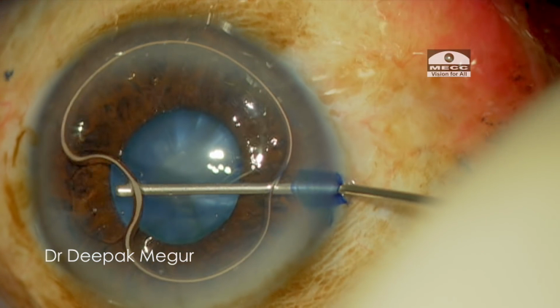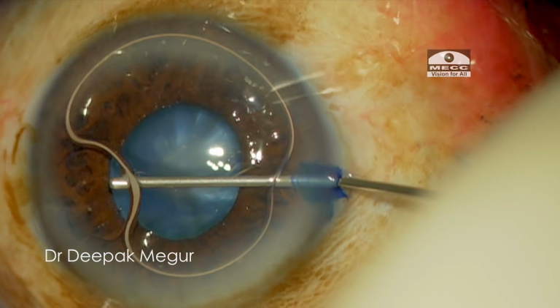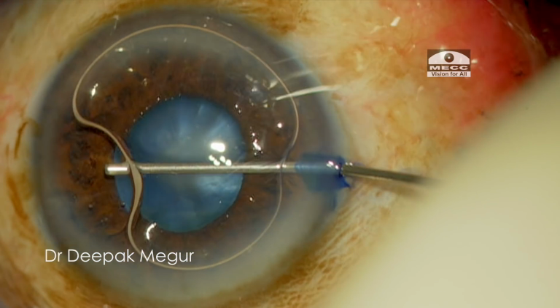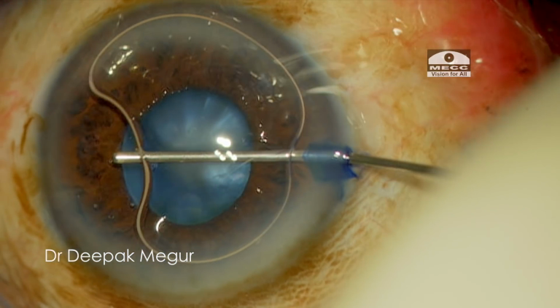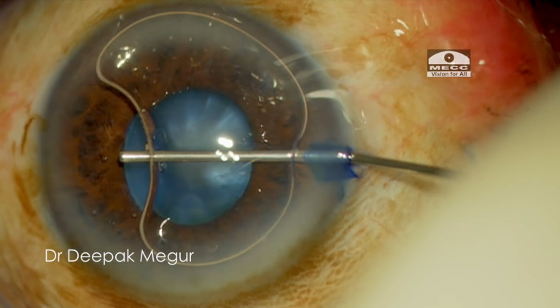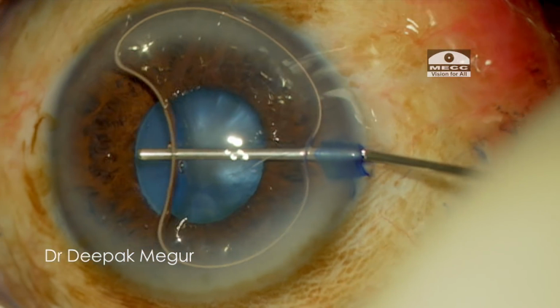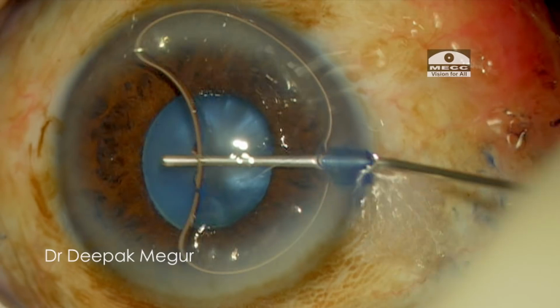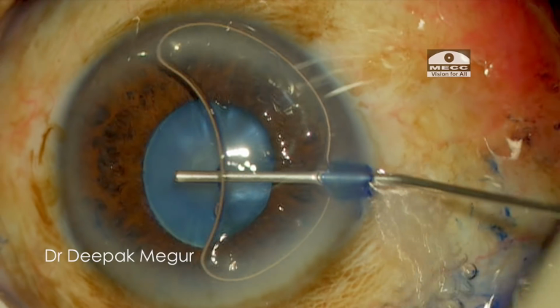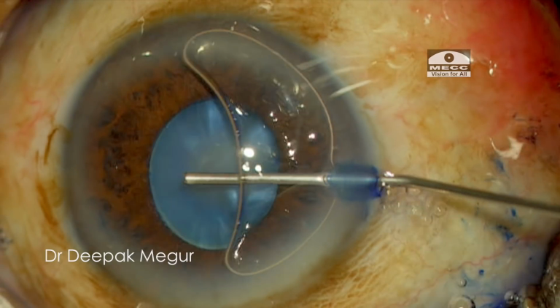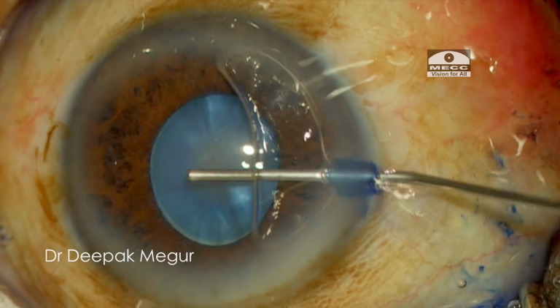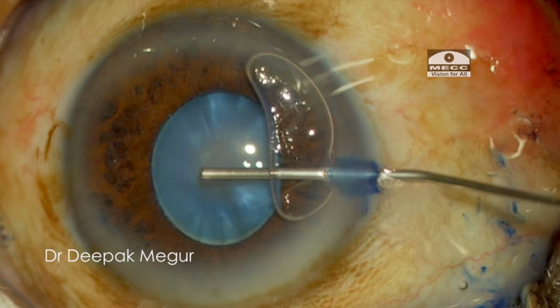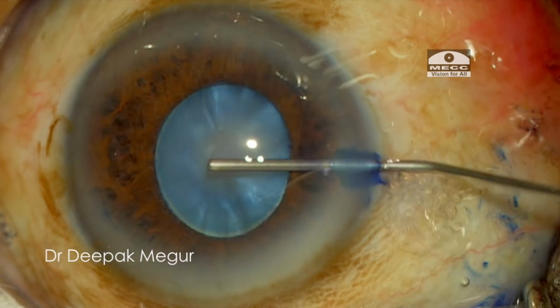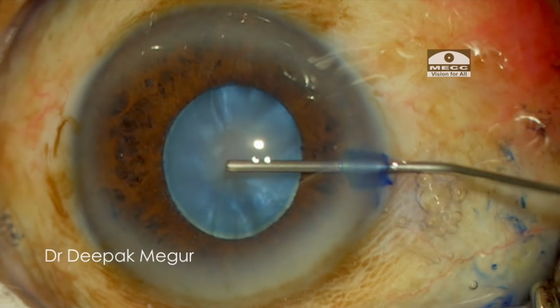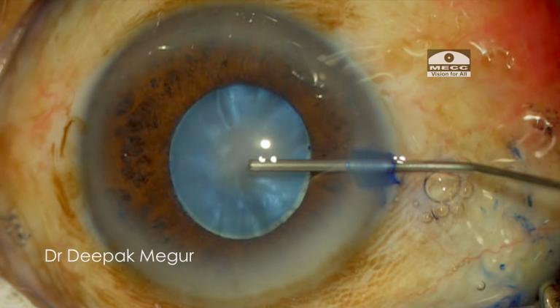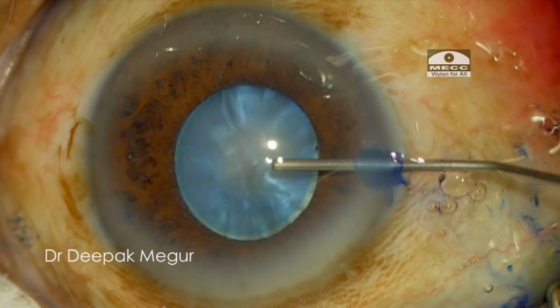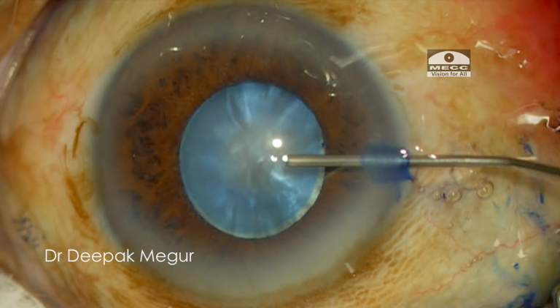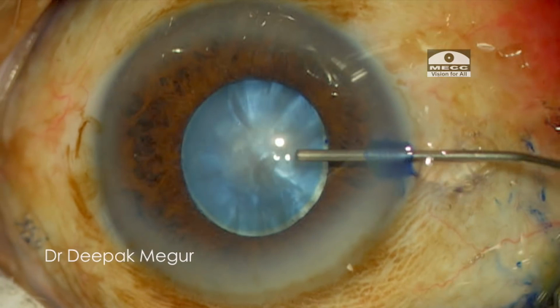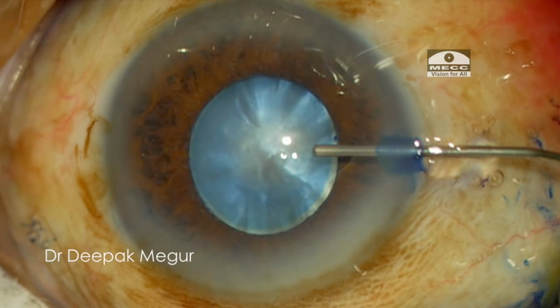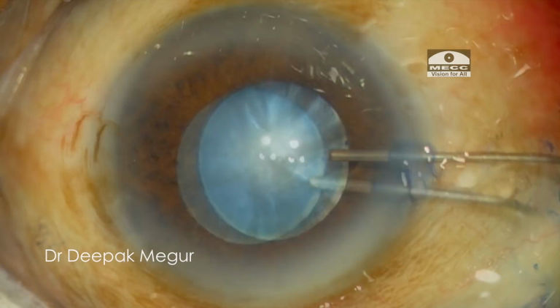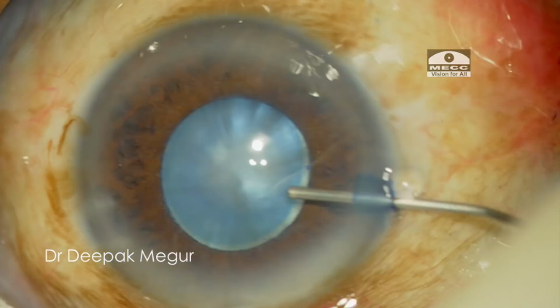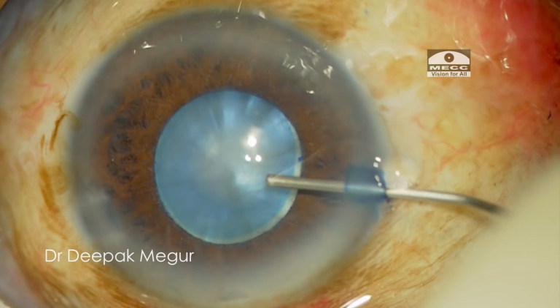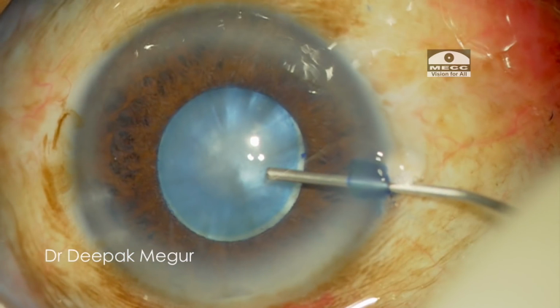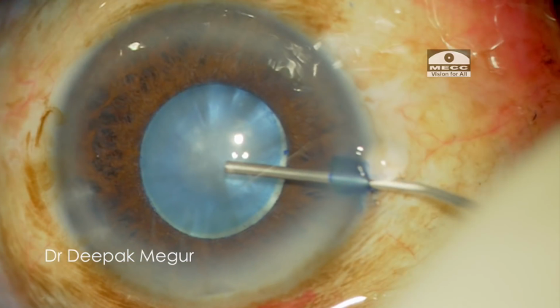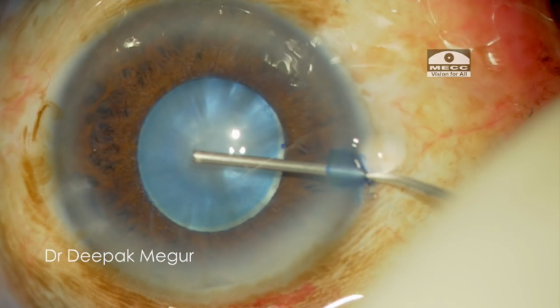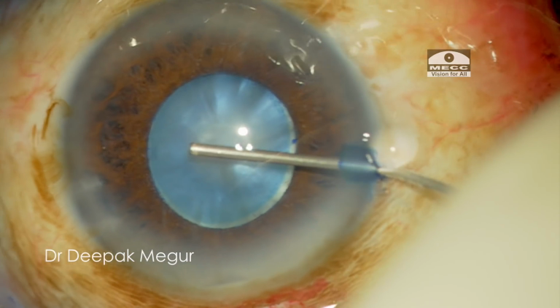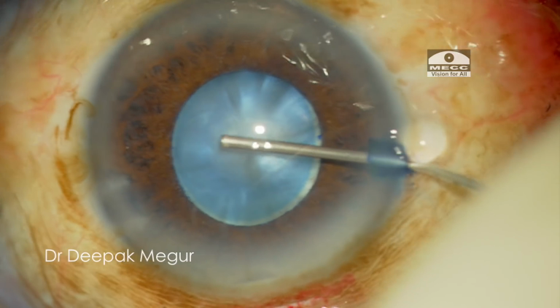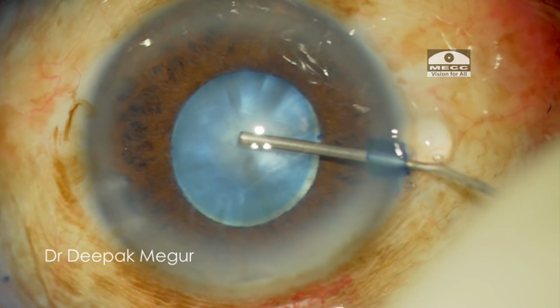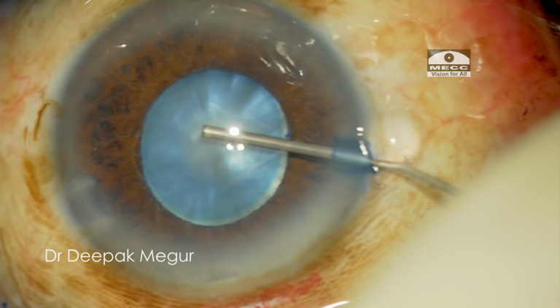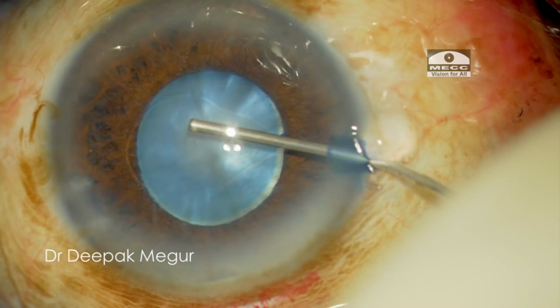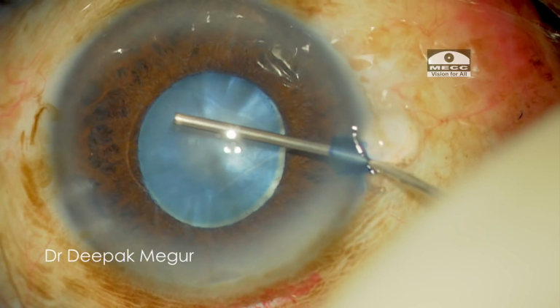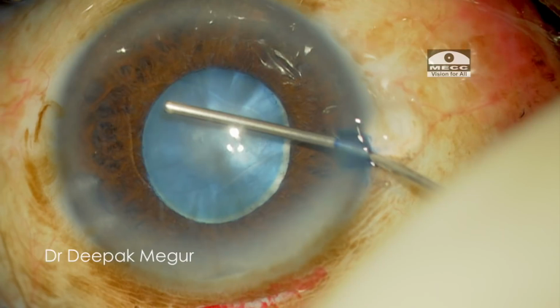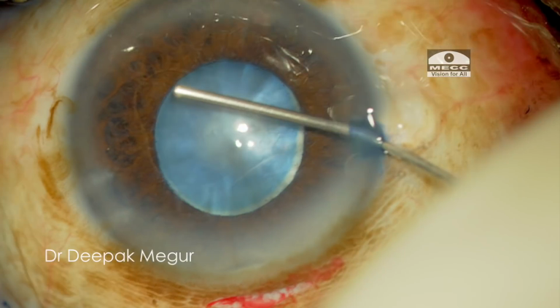I begin my surgery by staining the anterior capsule with trypan blue. Then I'm using the soft shell technique.